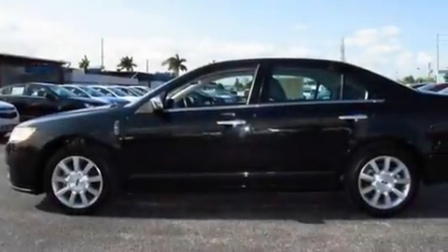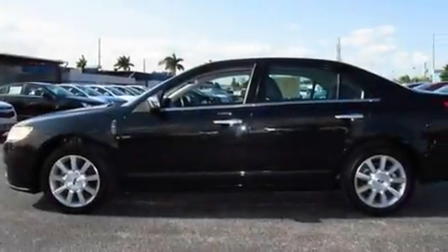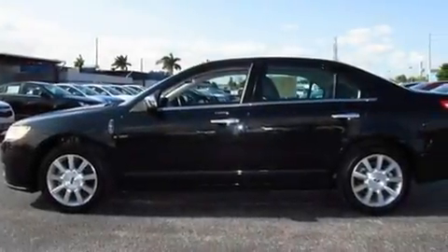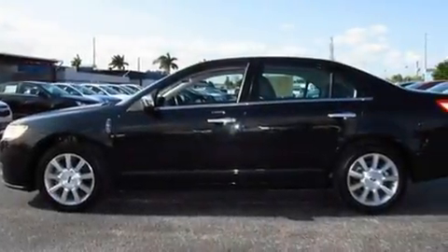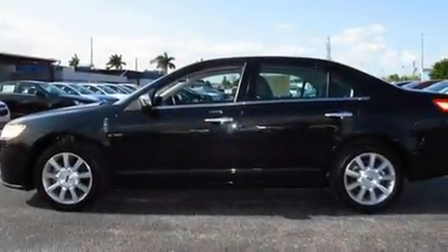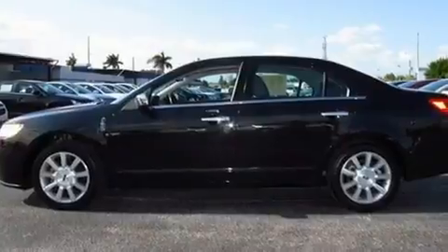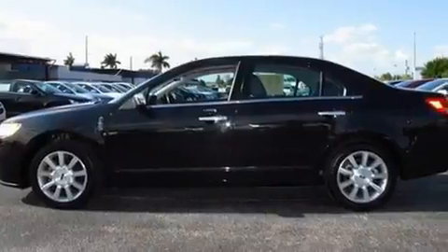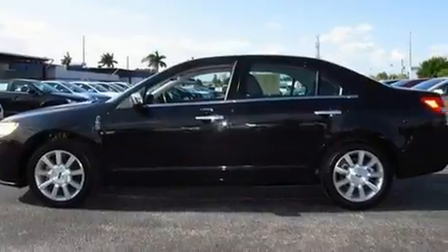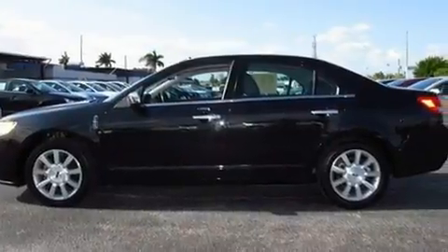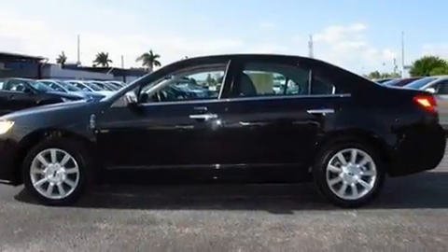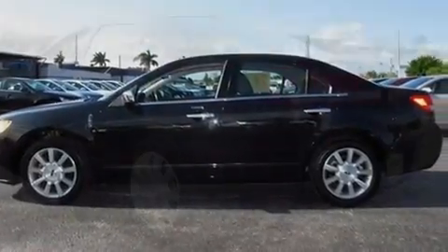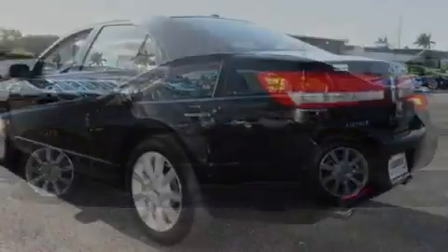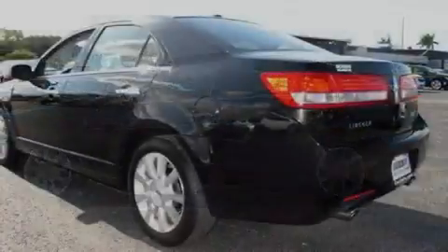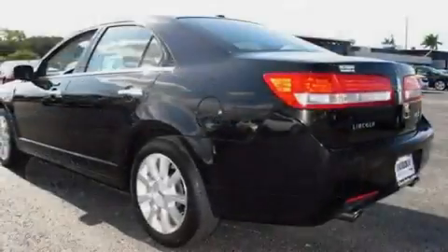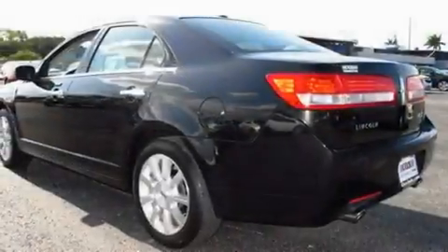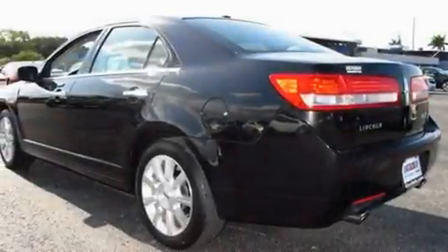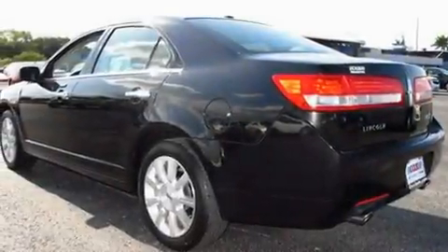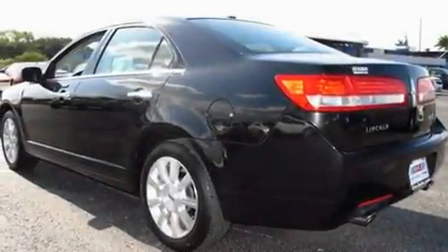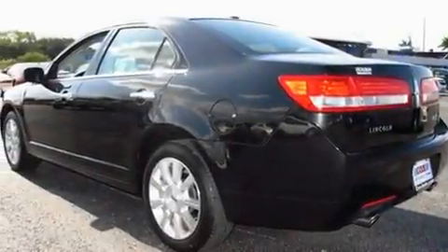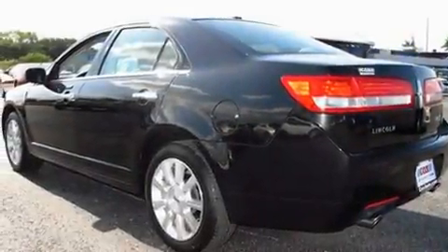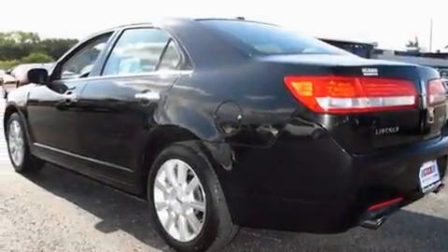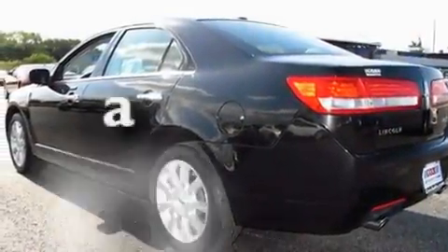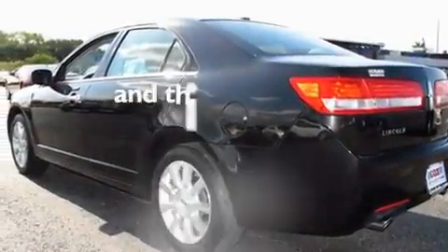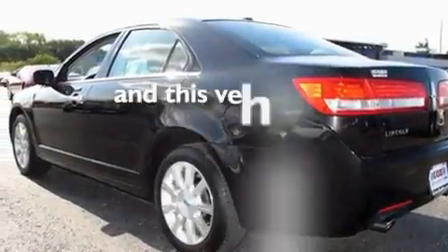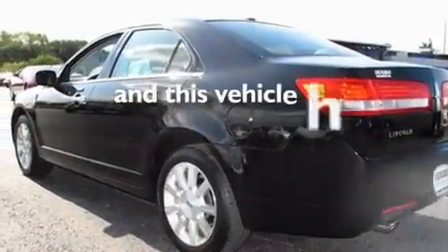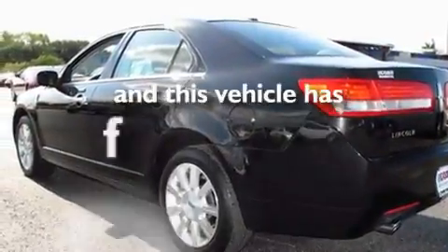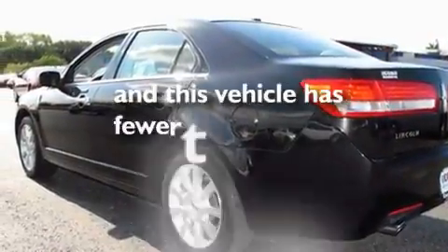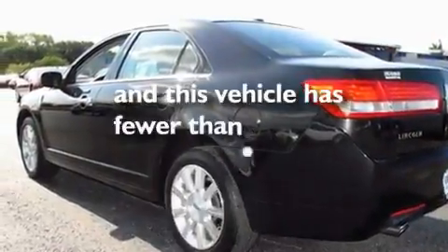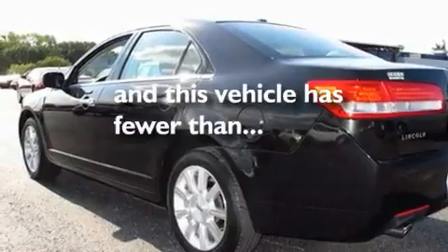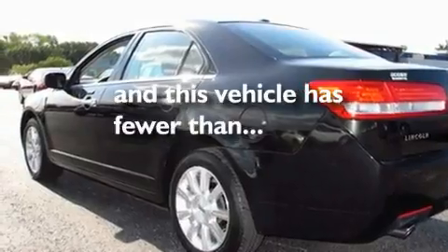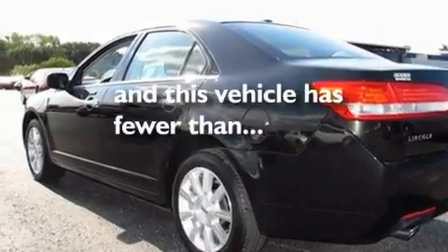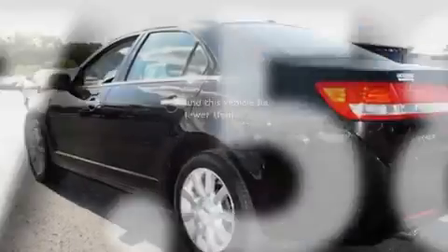Additional features include aluminum wheels, a low-tire pressure indicator, a cool passenger seat, and this vehicle has fewer than 28,000 miles on the odometer.